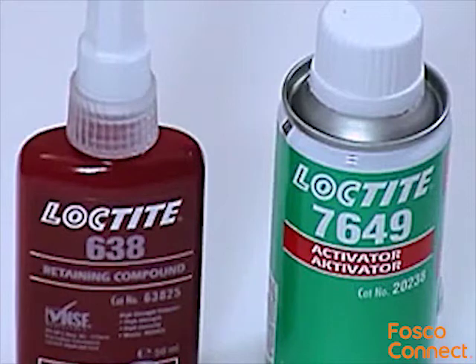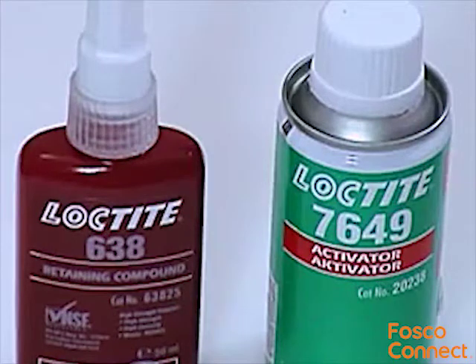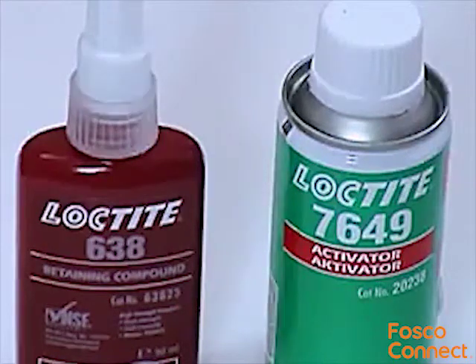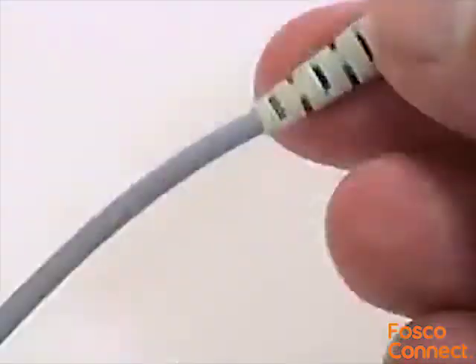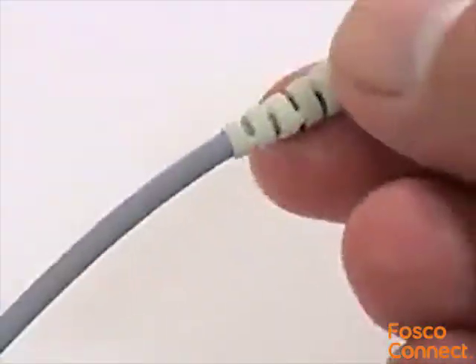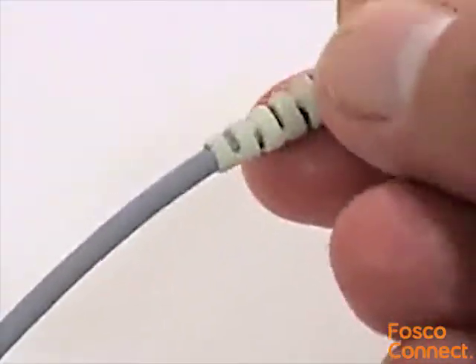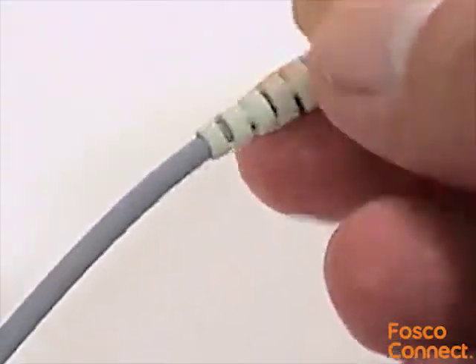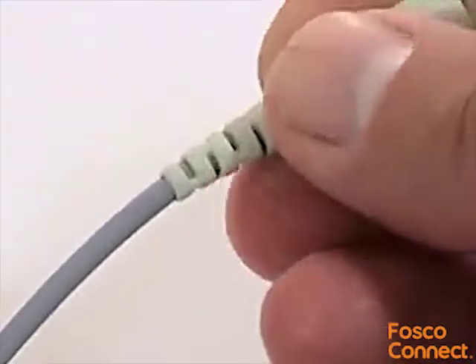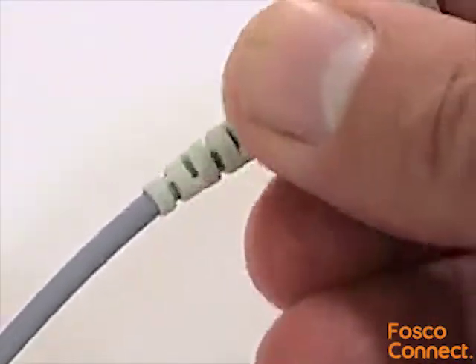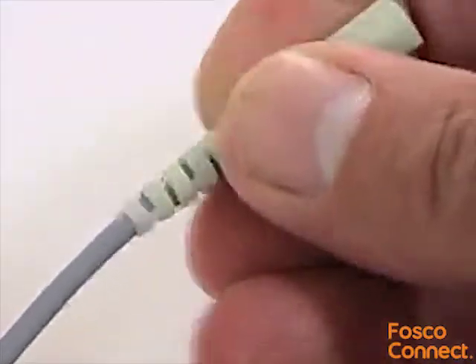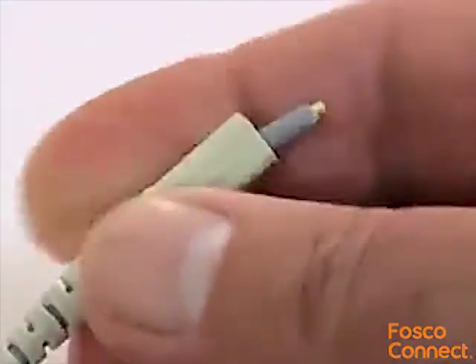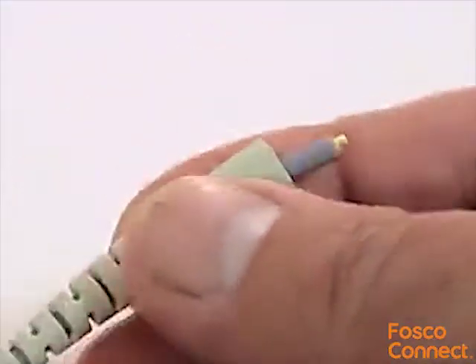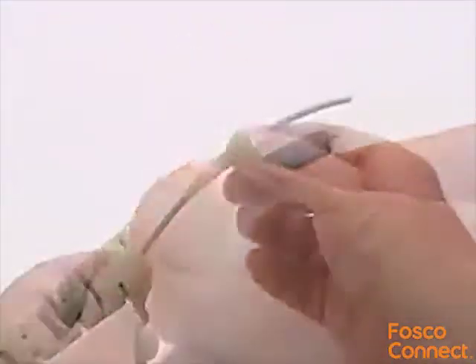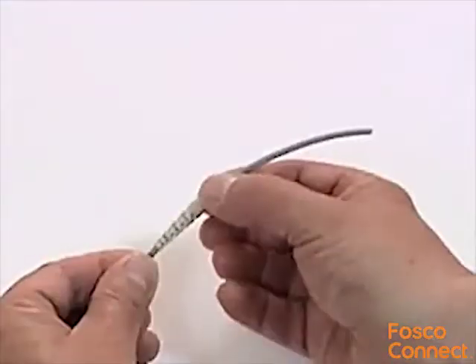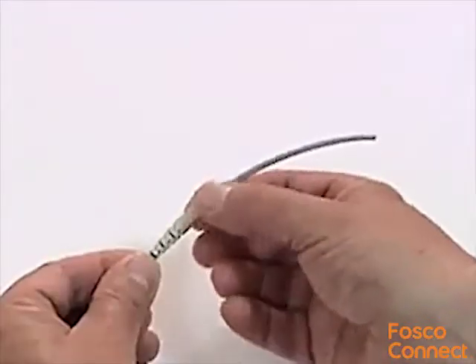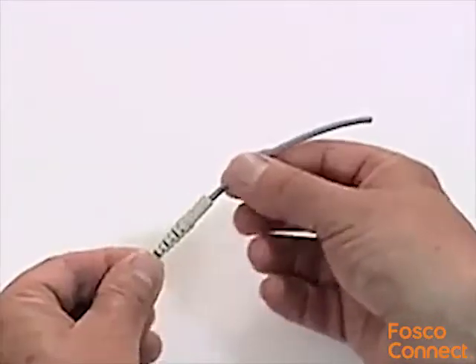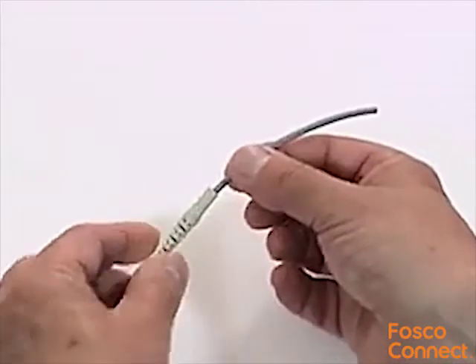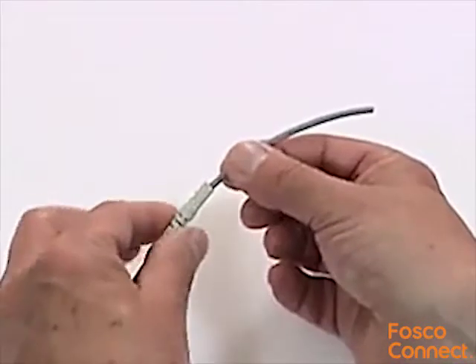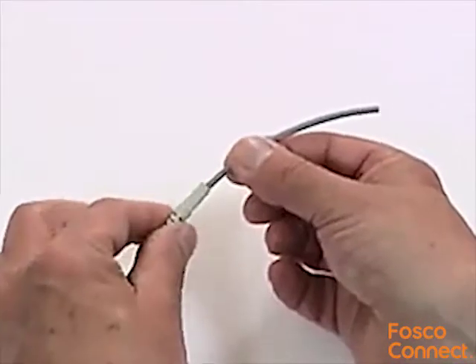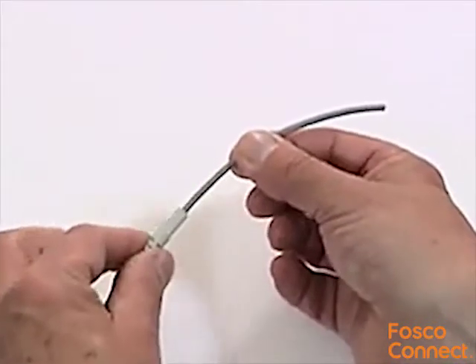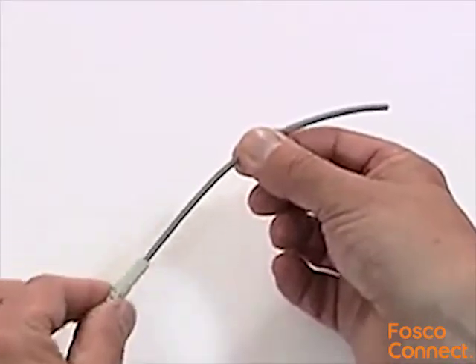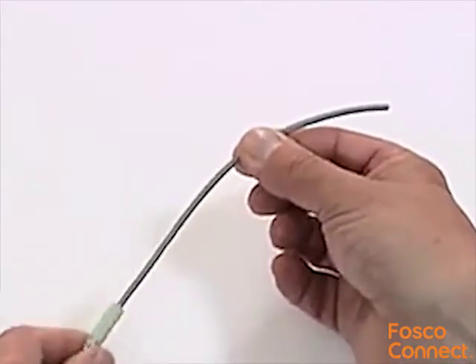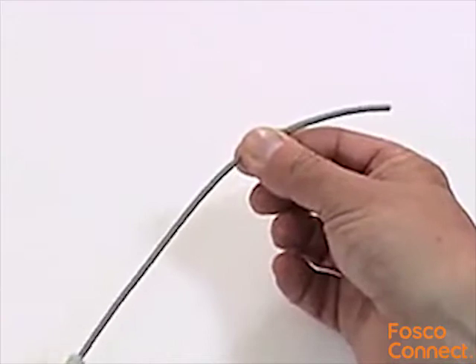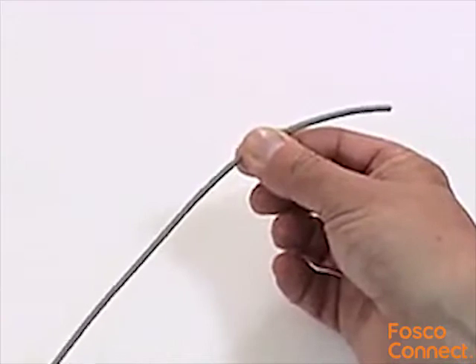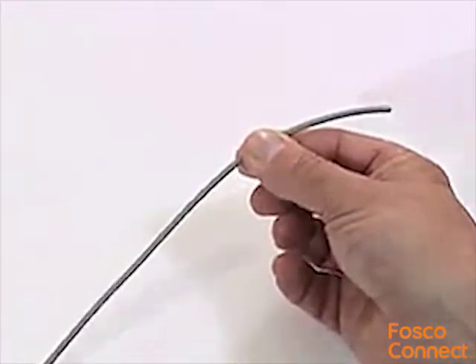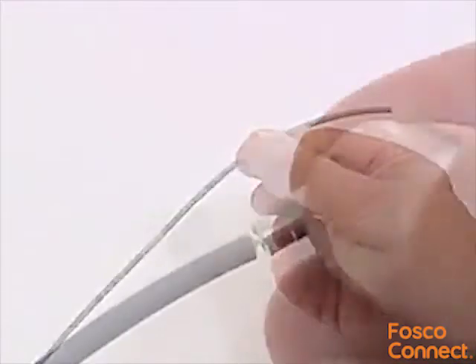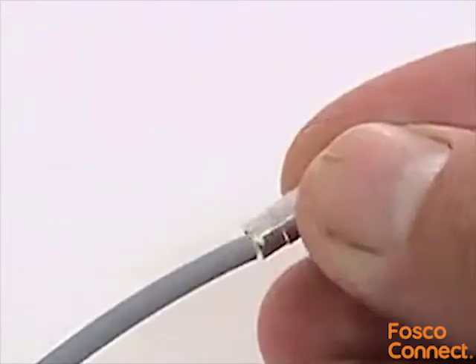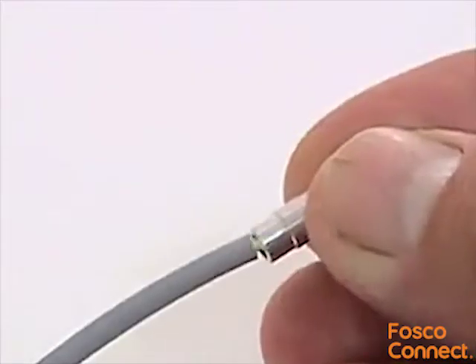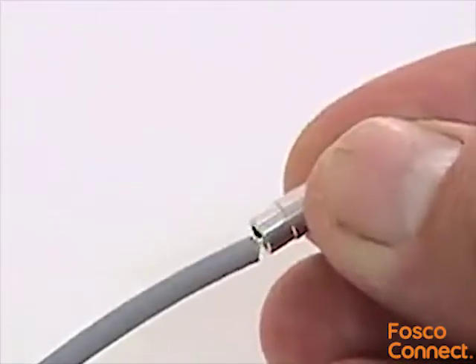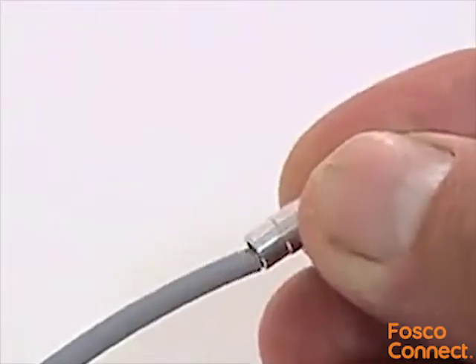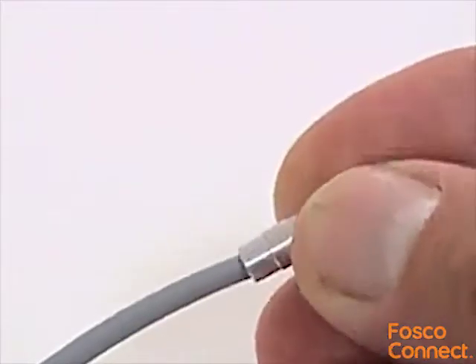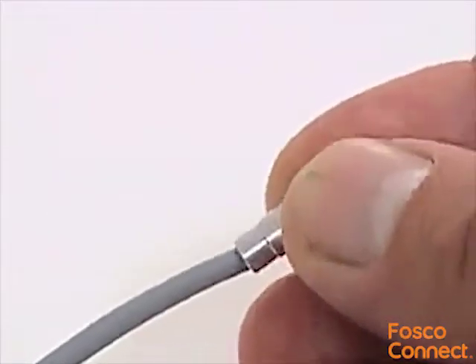Slide the boot down the fibre, small end first, followed by the crimping collar, again small end first.